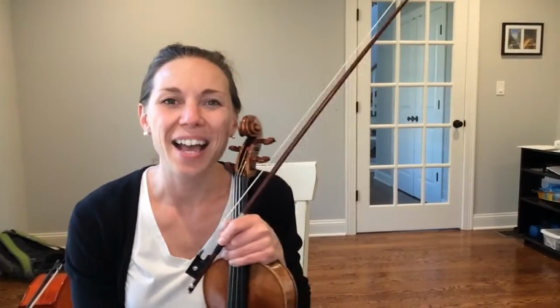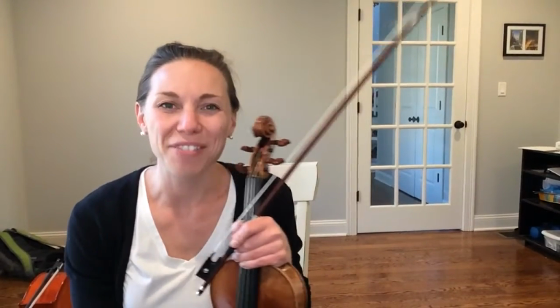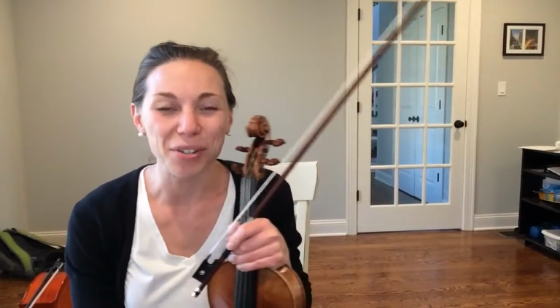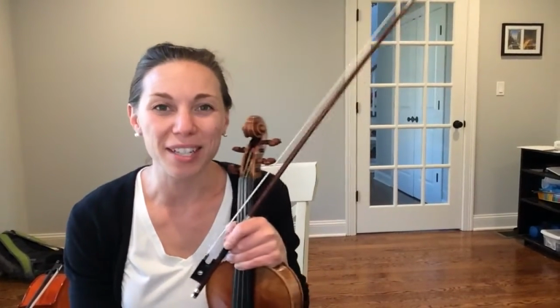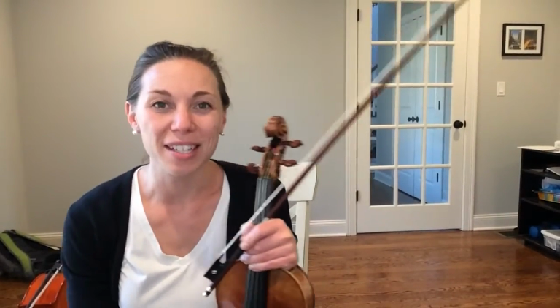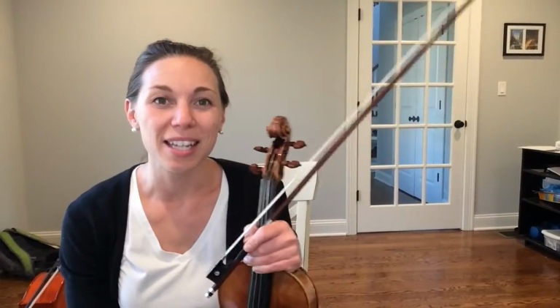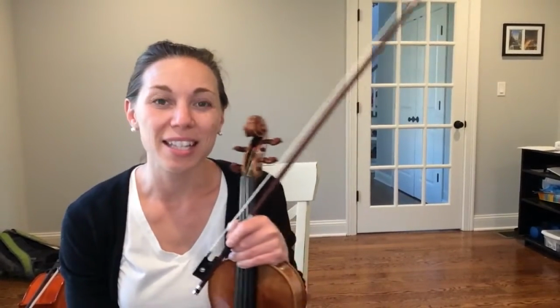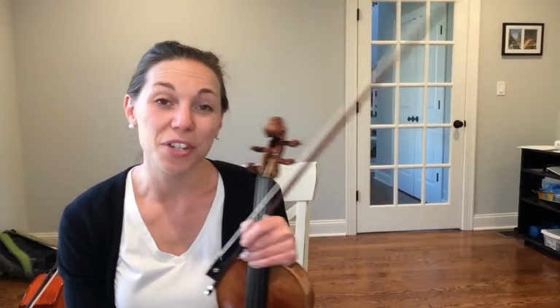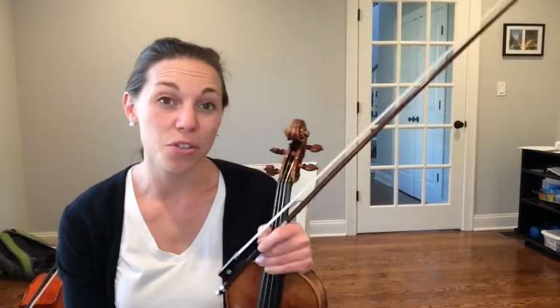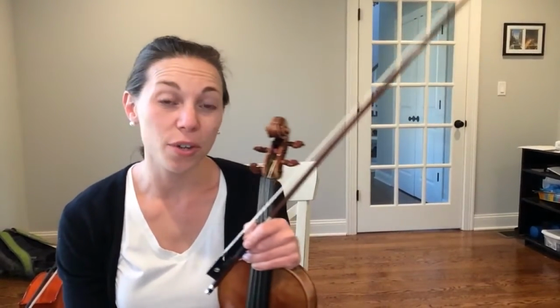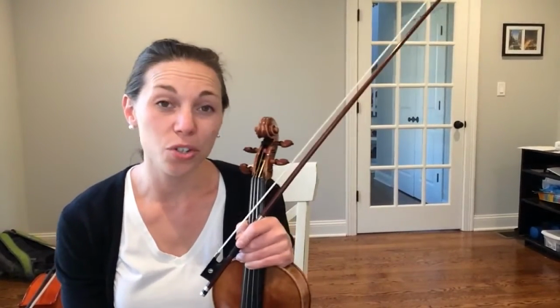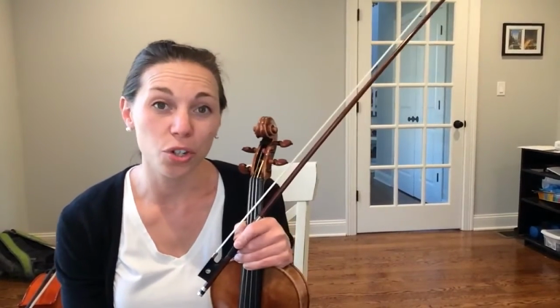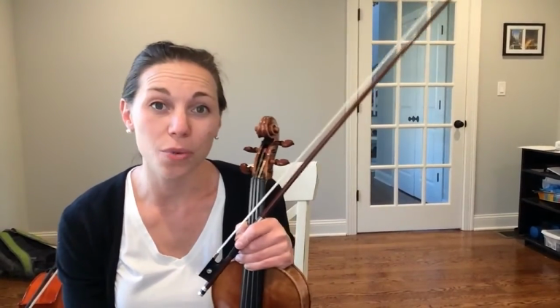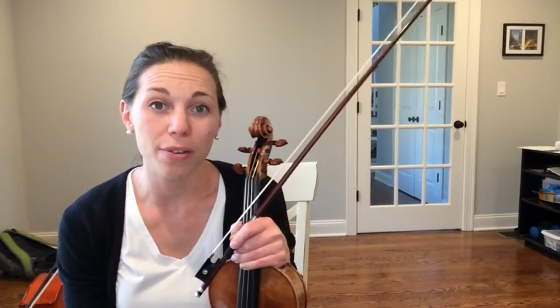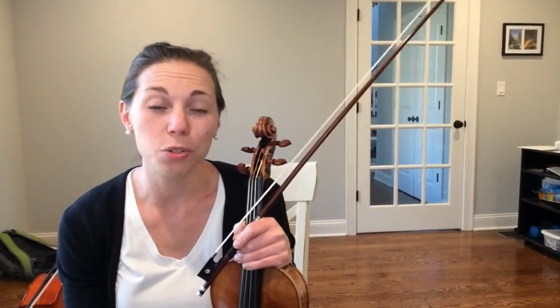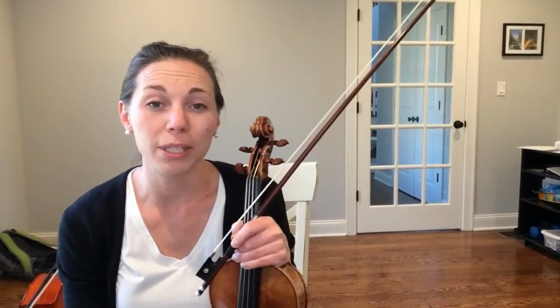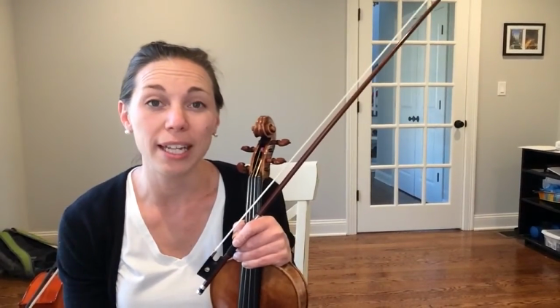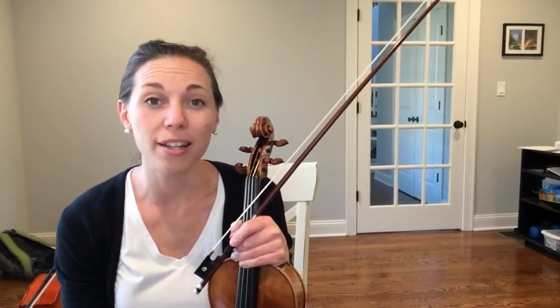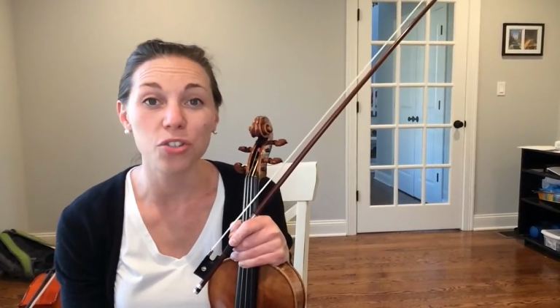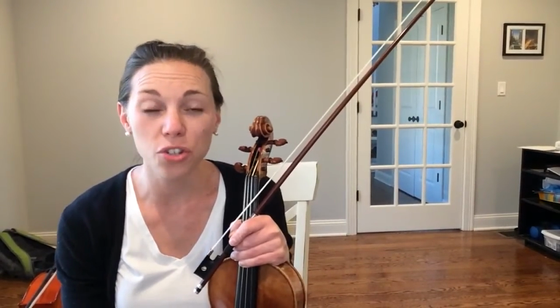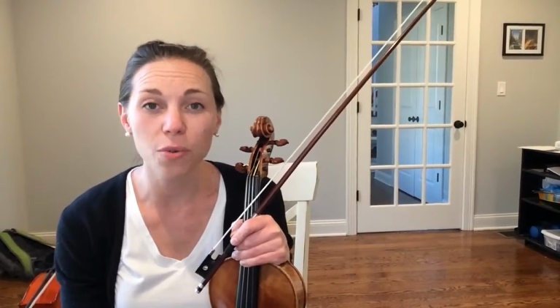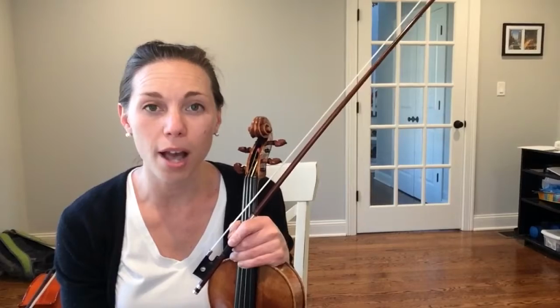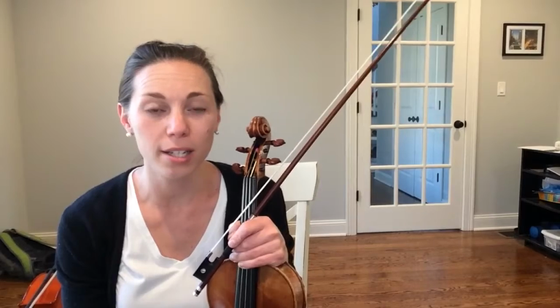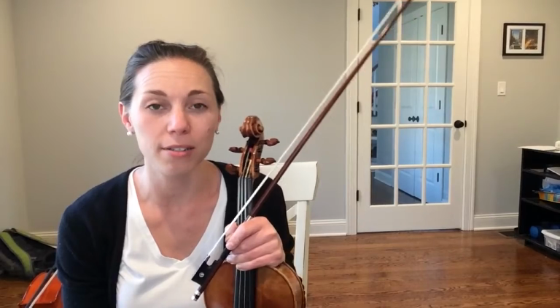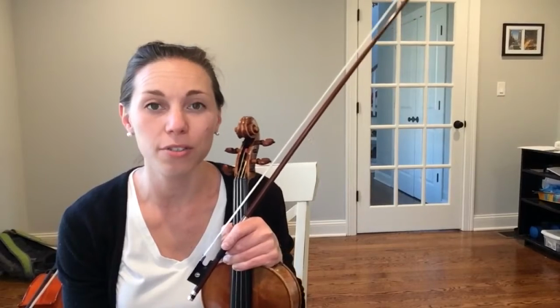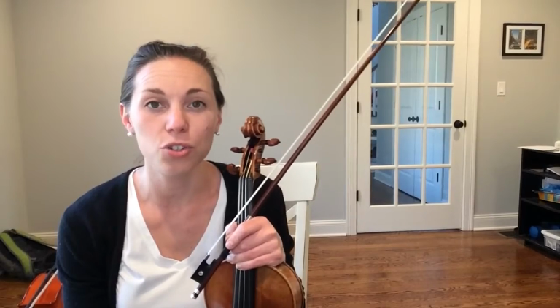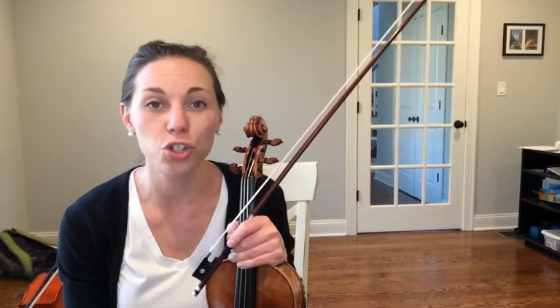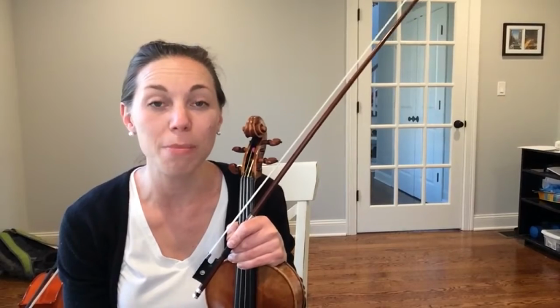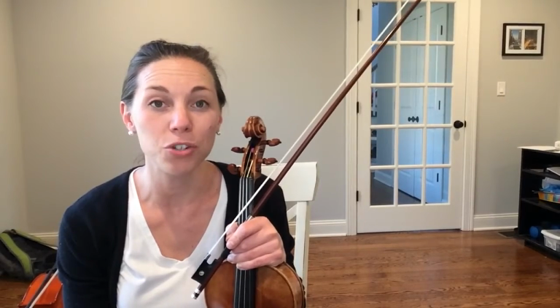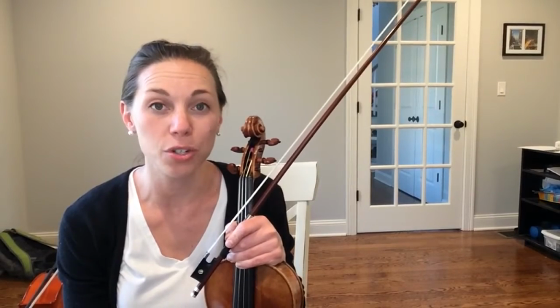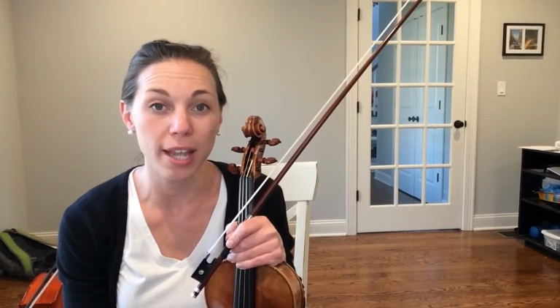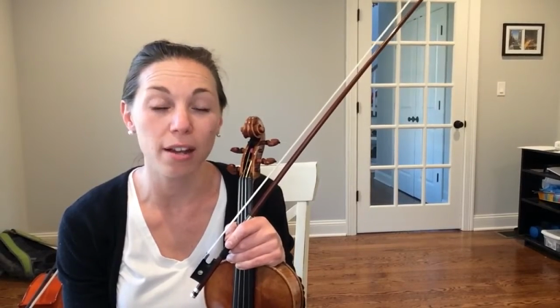Hi violas. This video is going to show you how to play a two-octave G major scale.